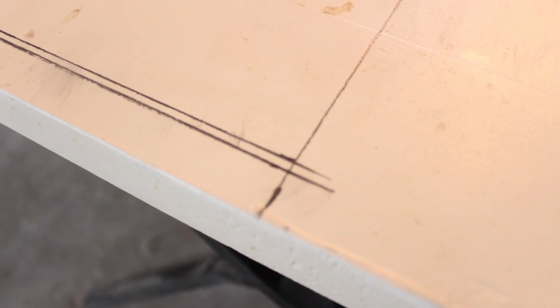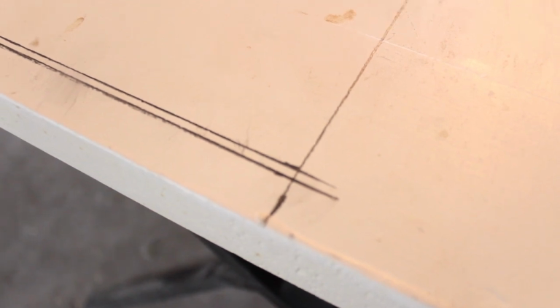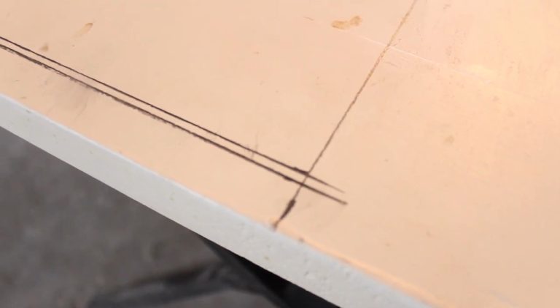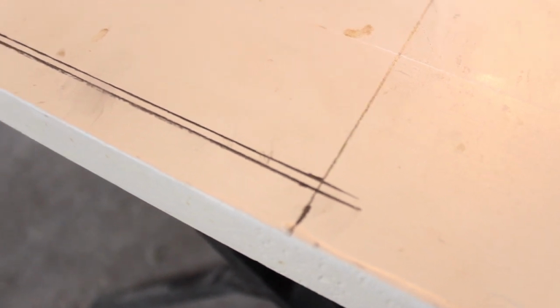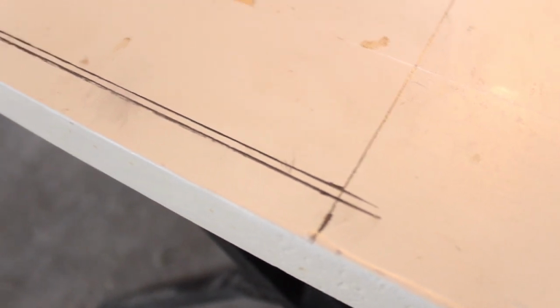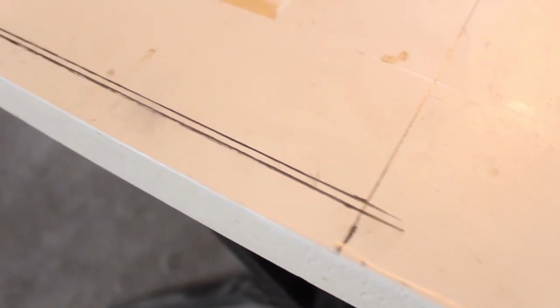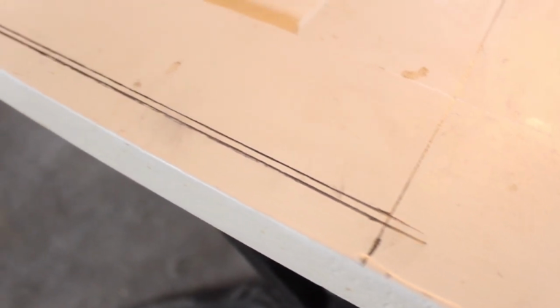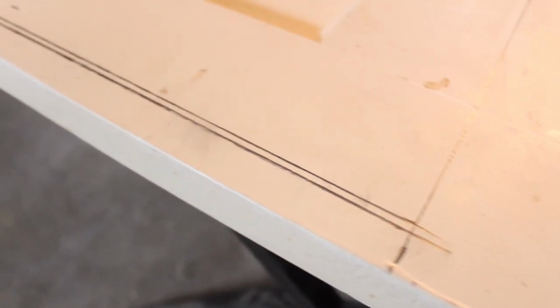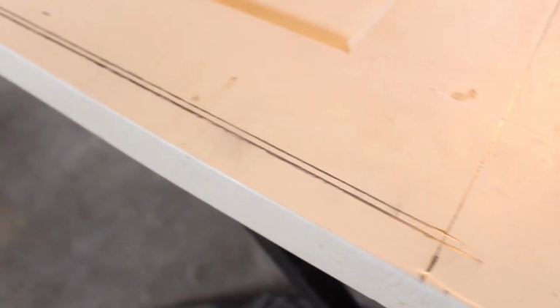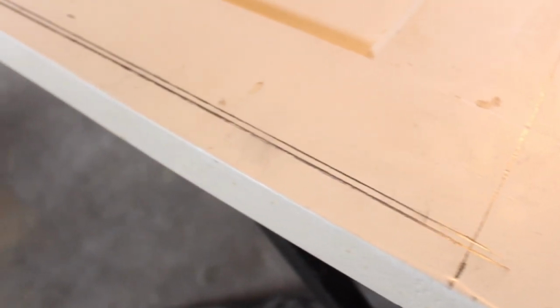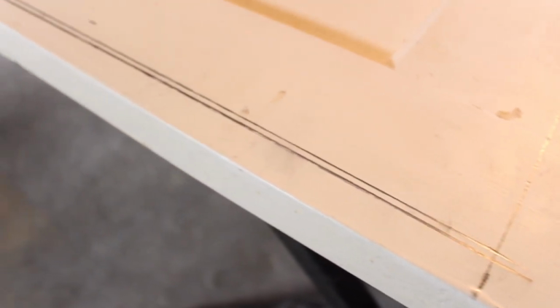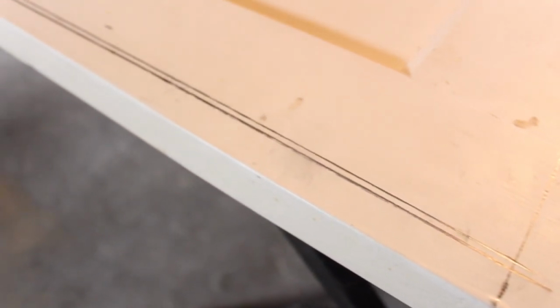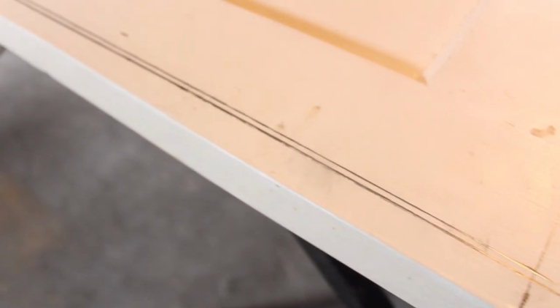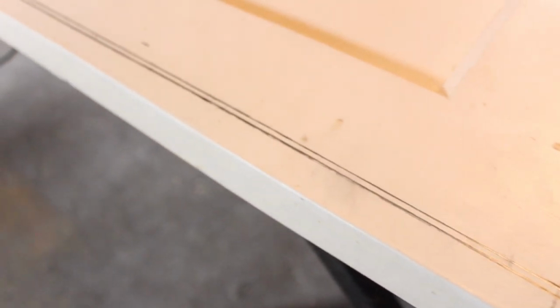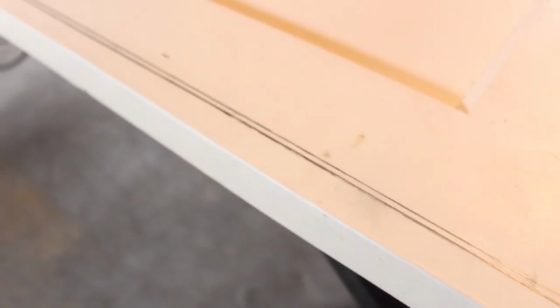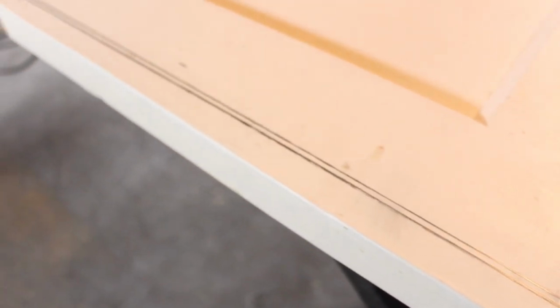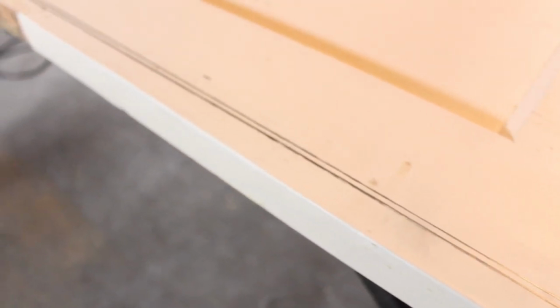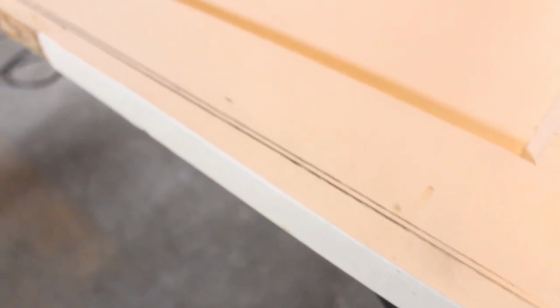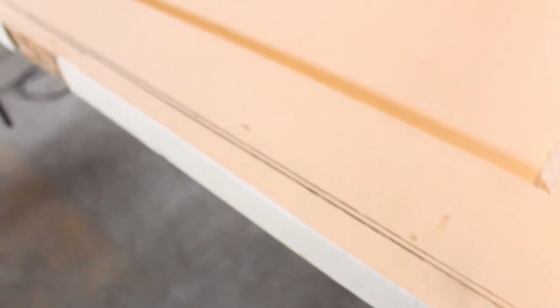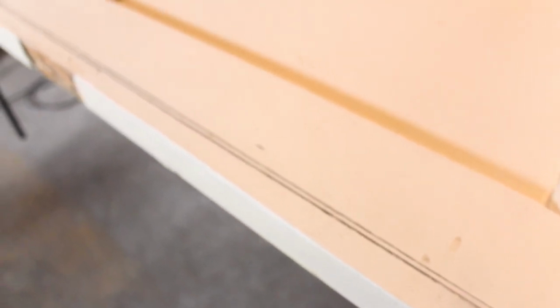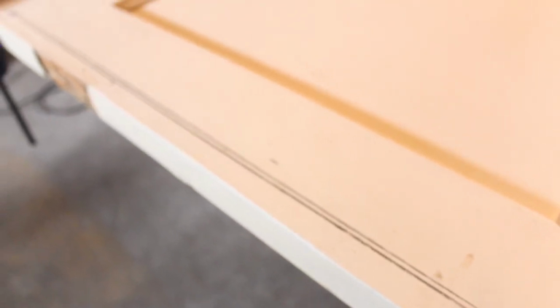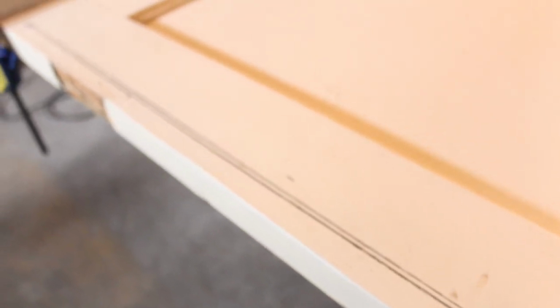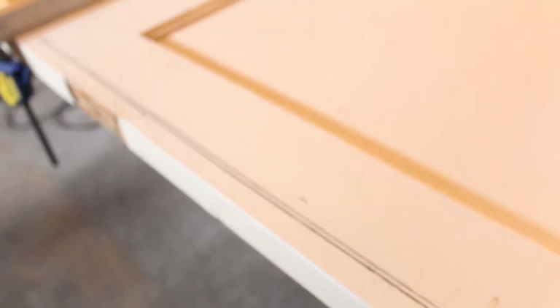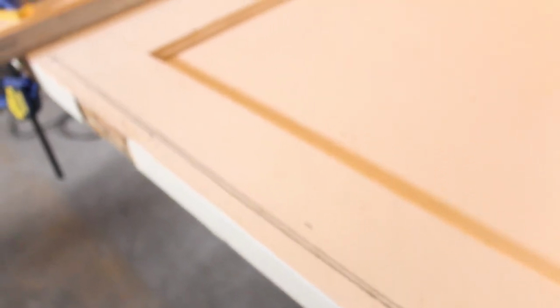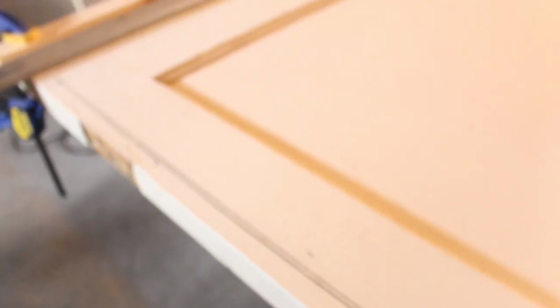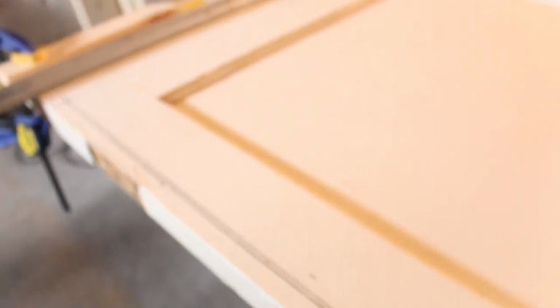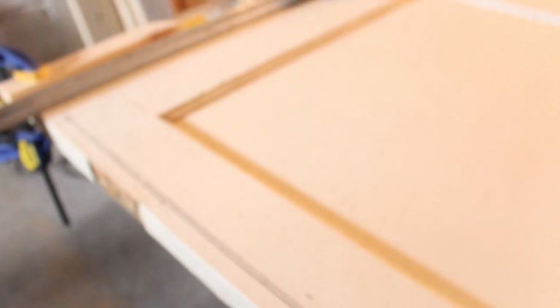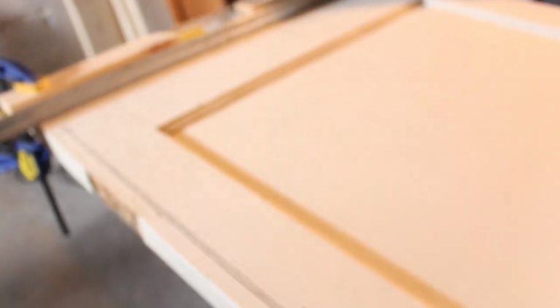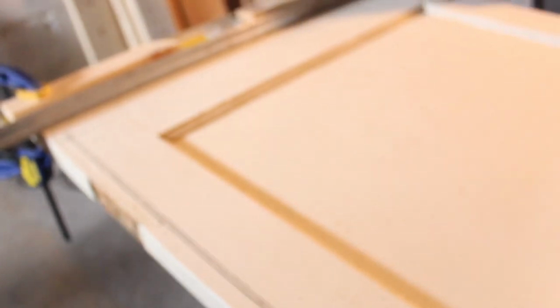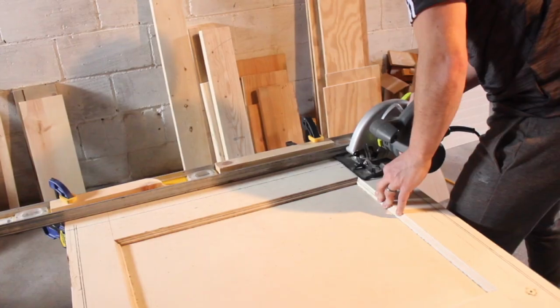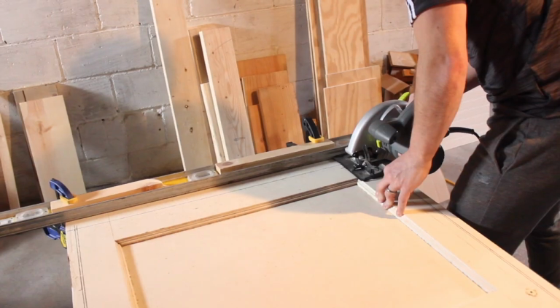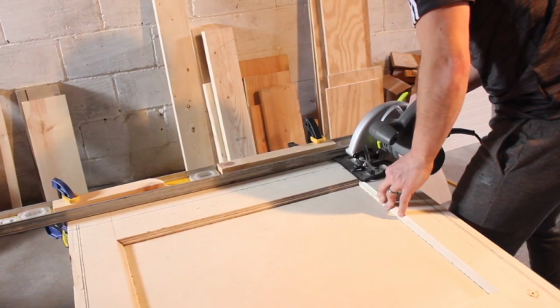Next, he clamped his four-foot level as a guide wall to cut the door to the desired size using his circular saw.